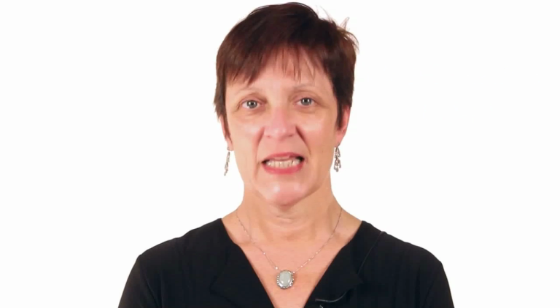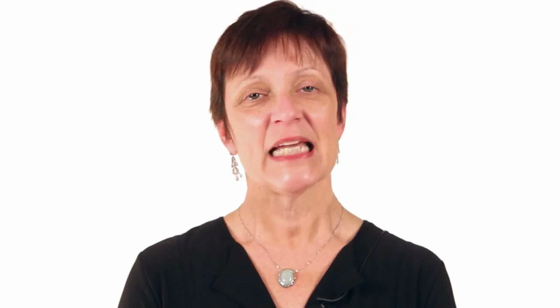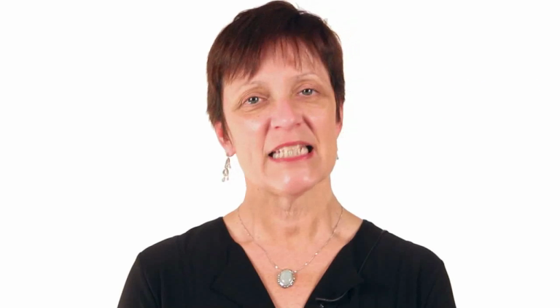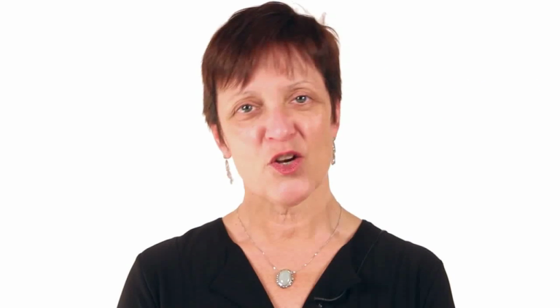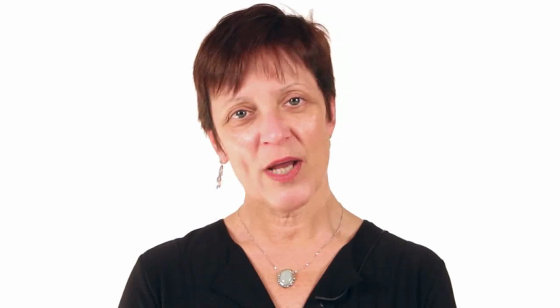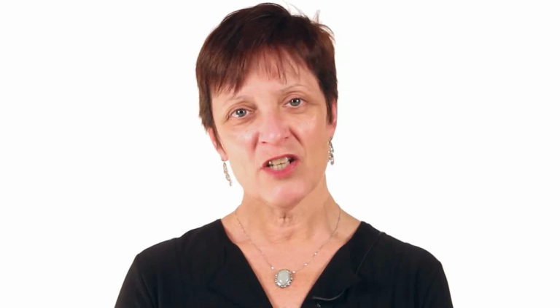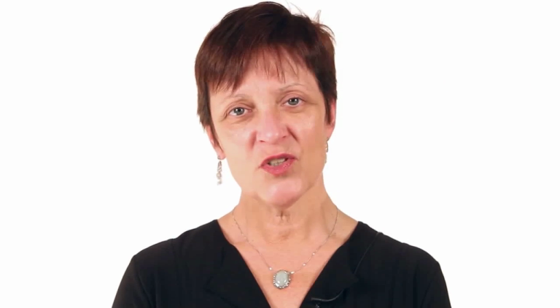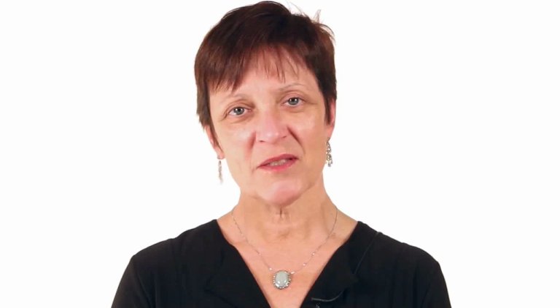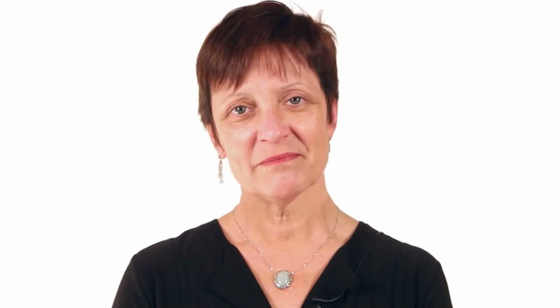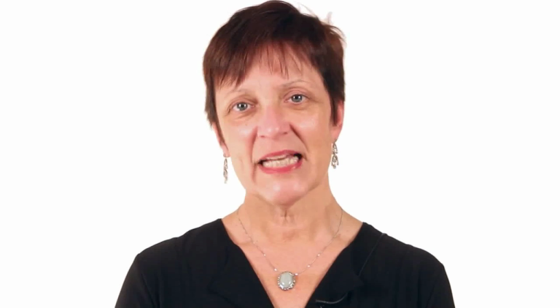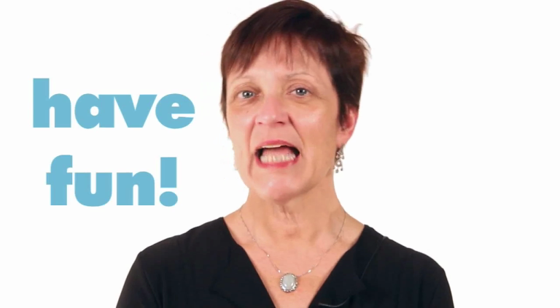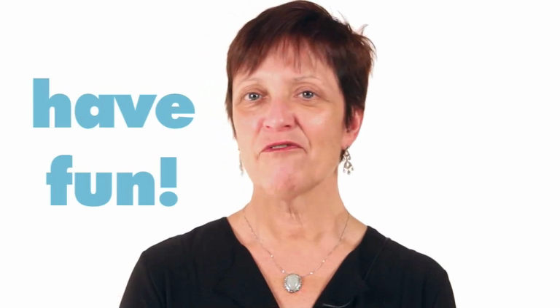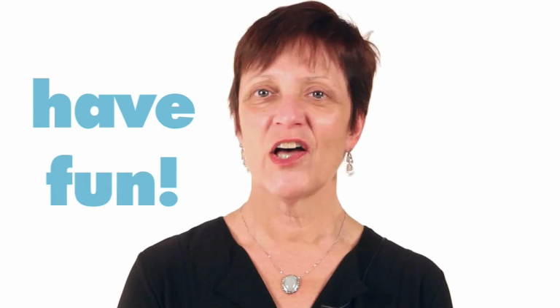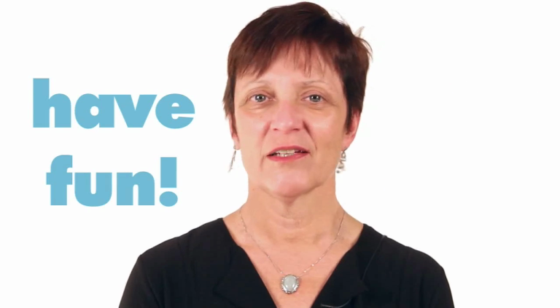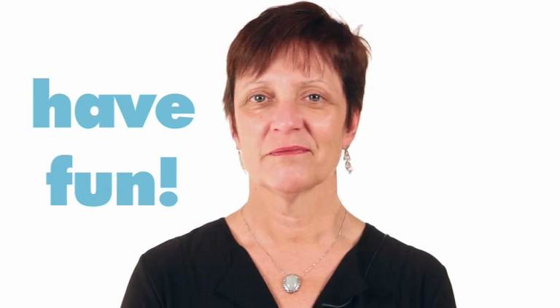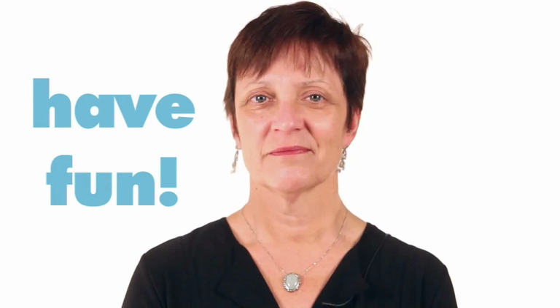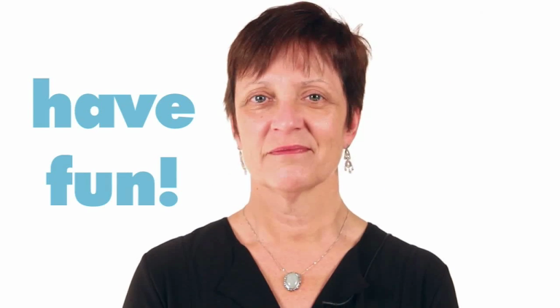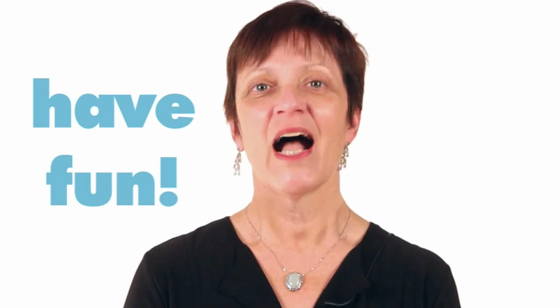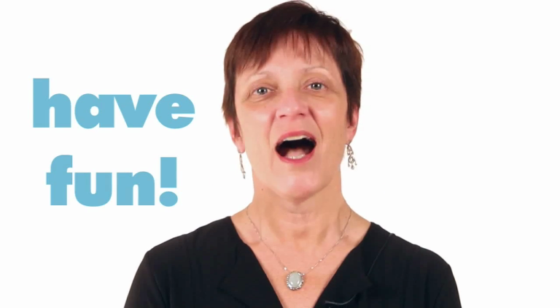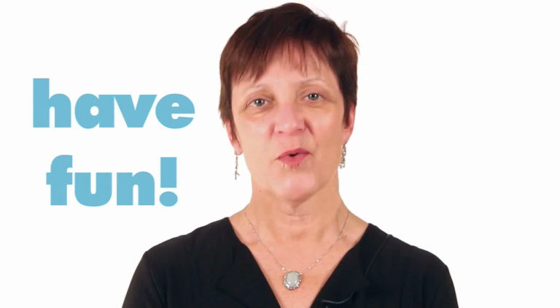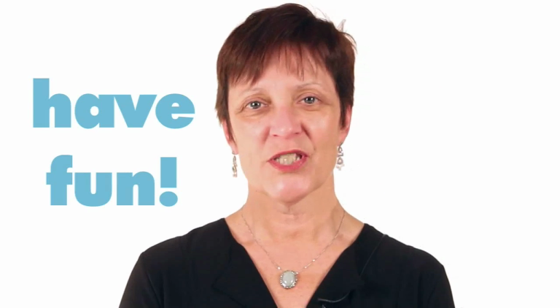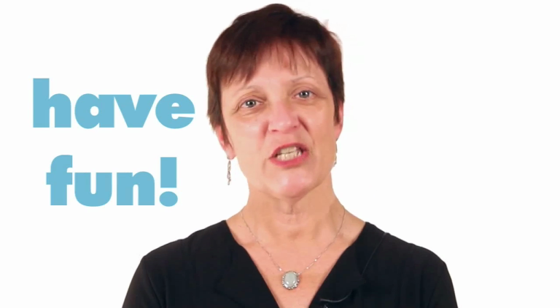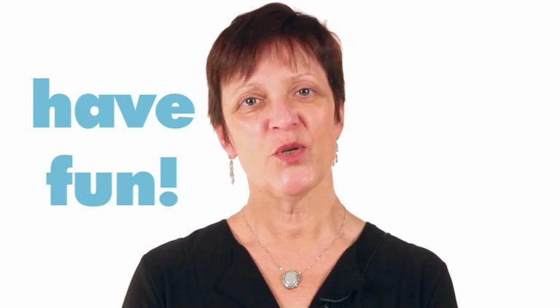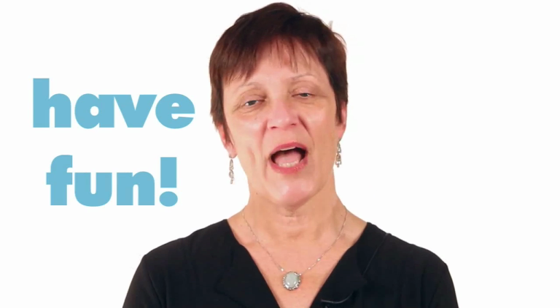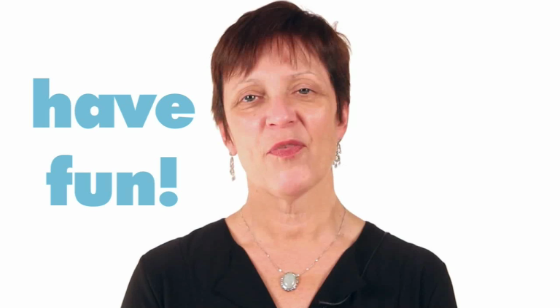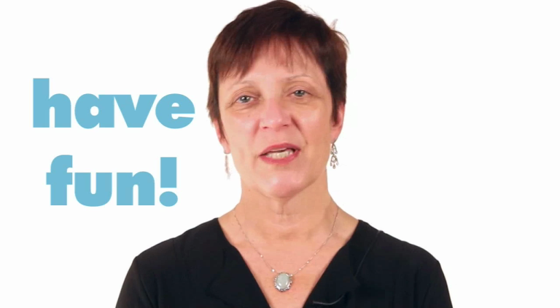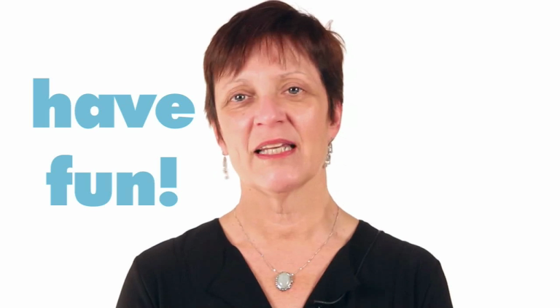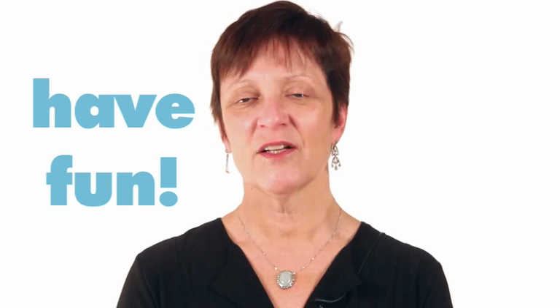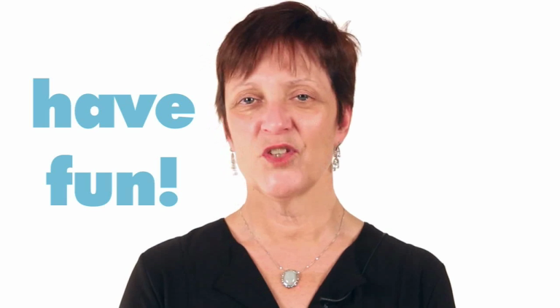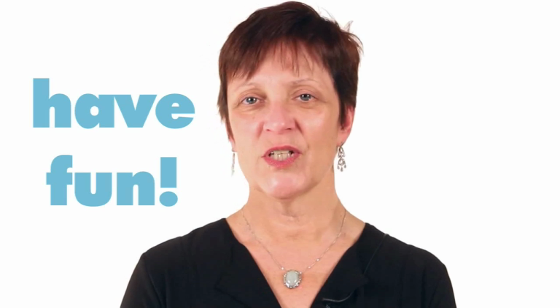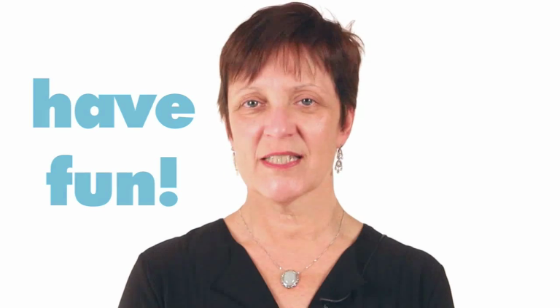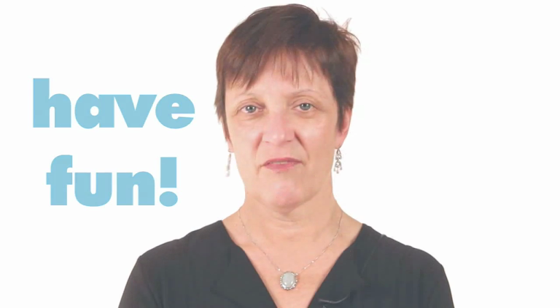Take great notes and have fun. I will see you at the beginning of Unit 7.